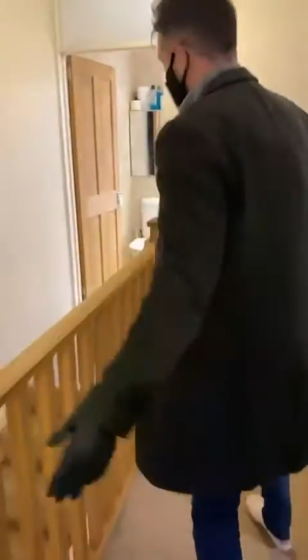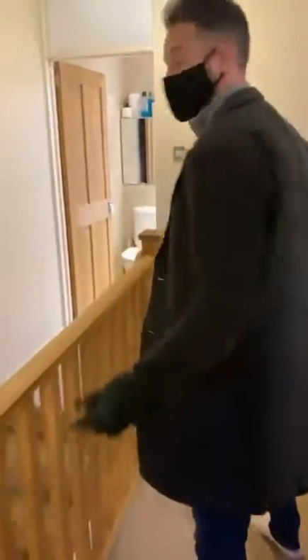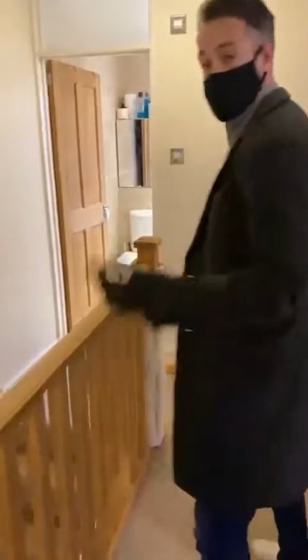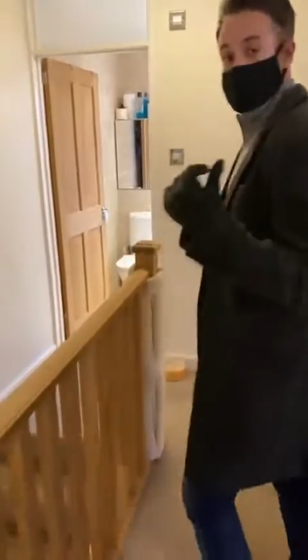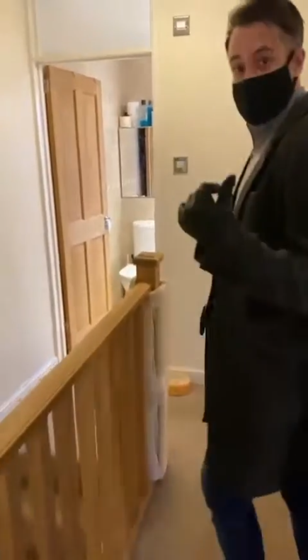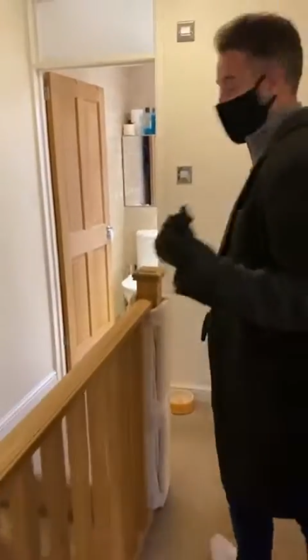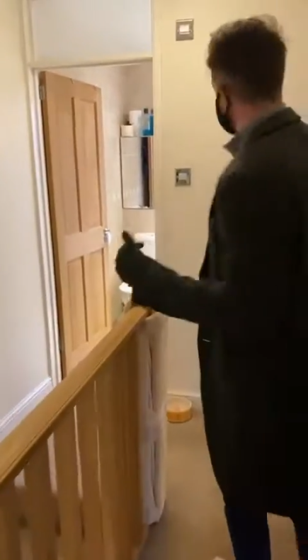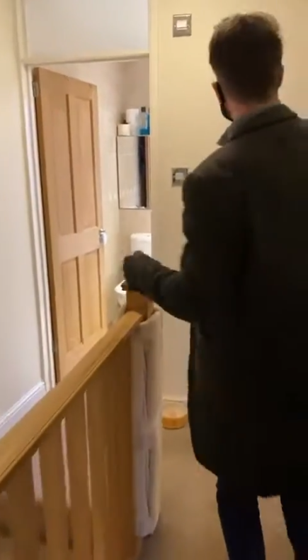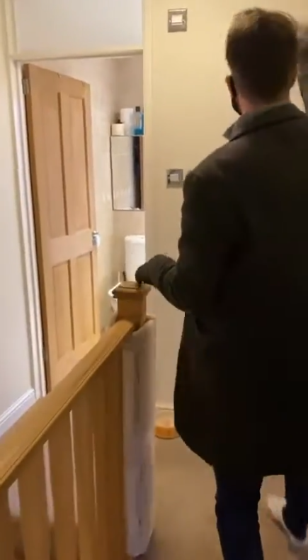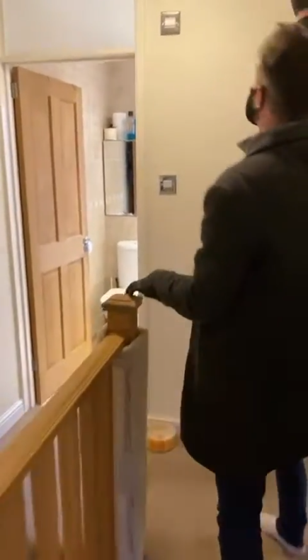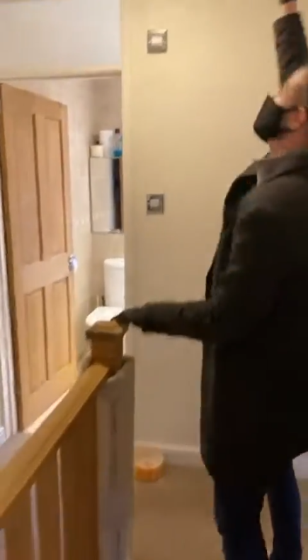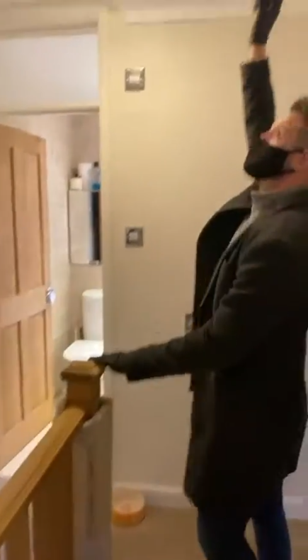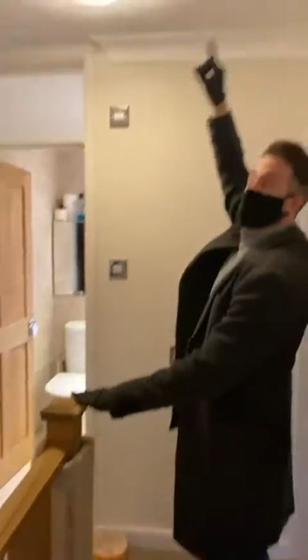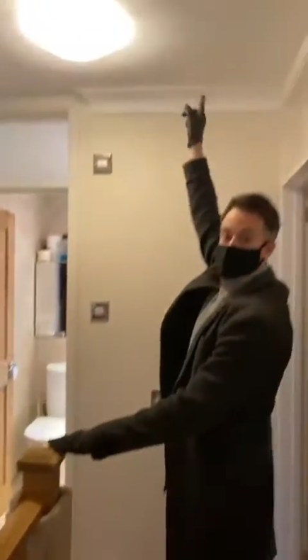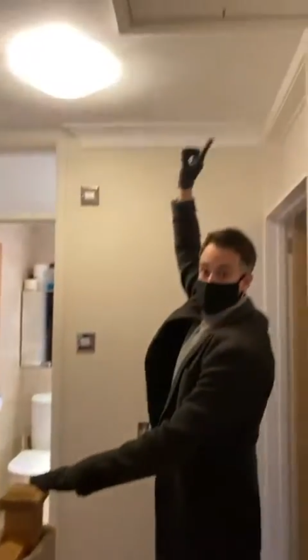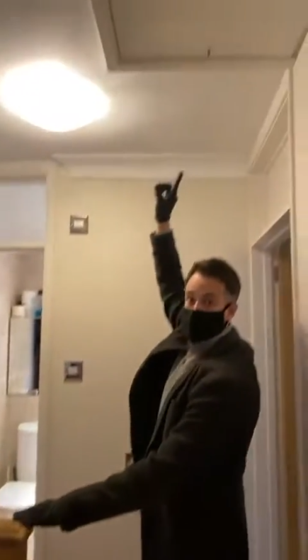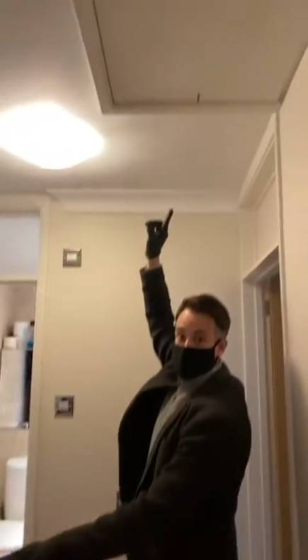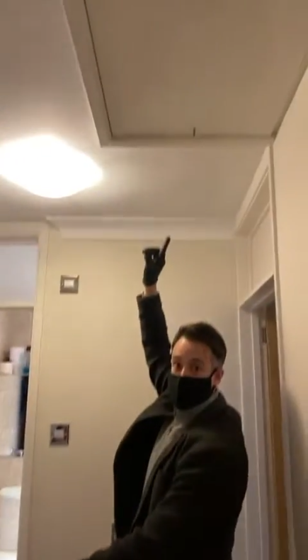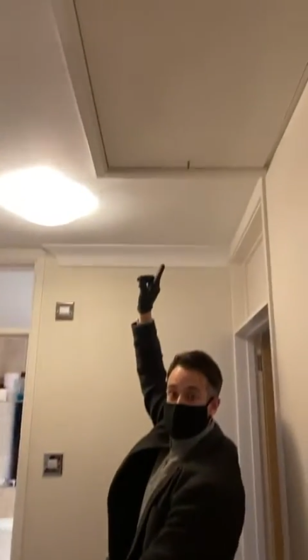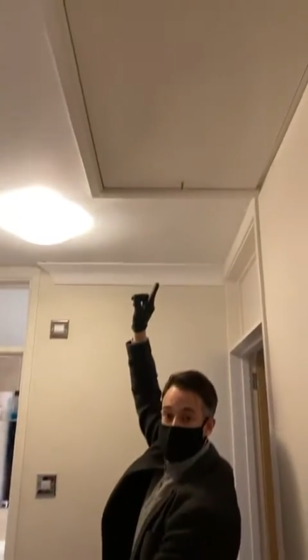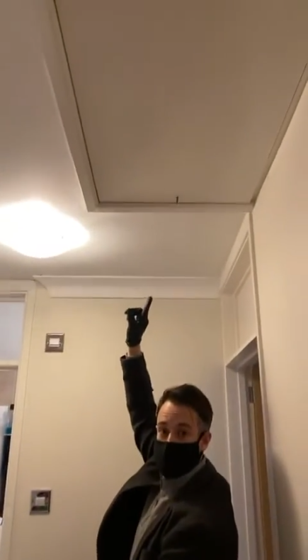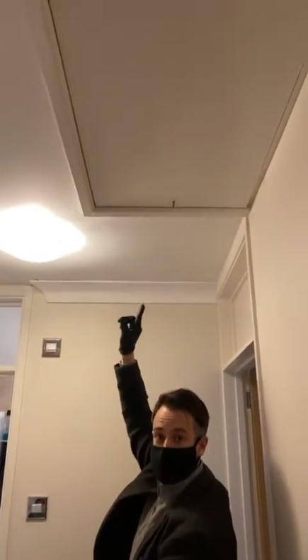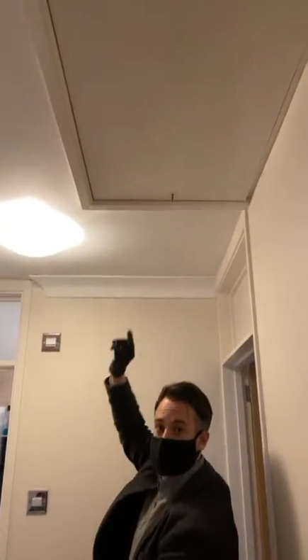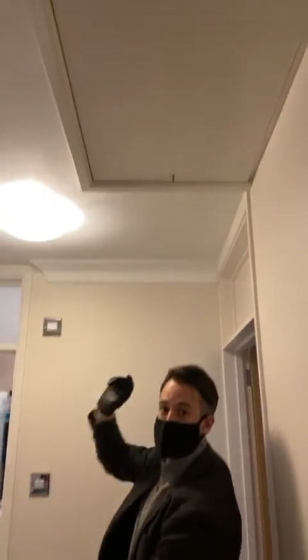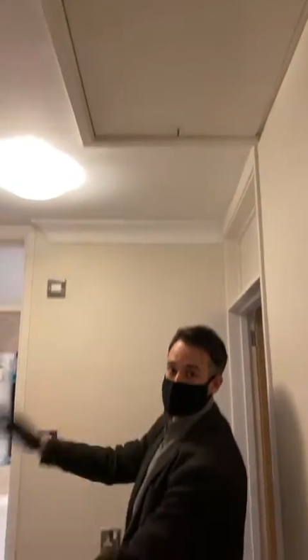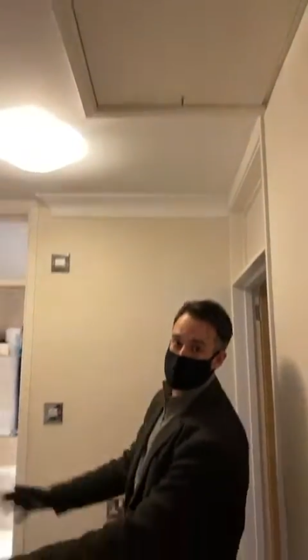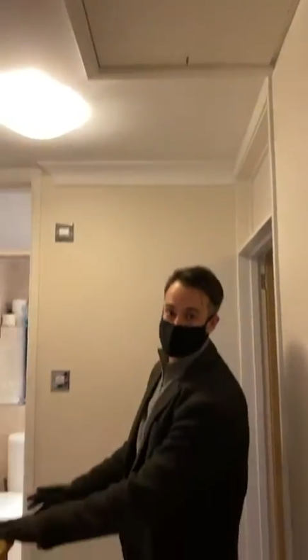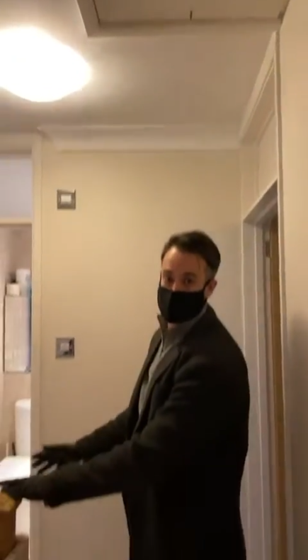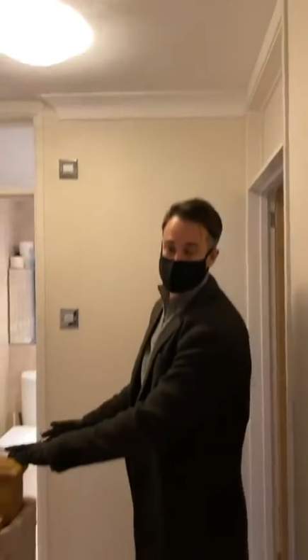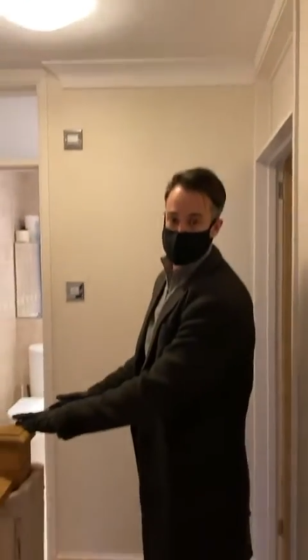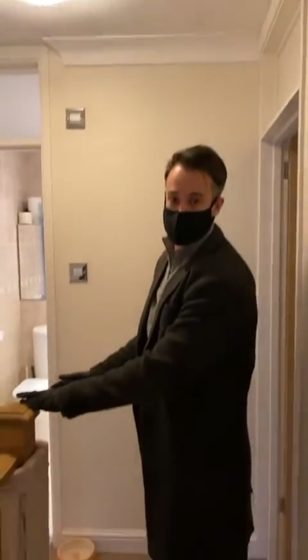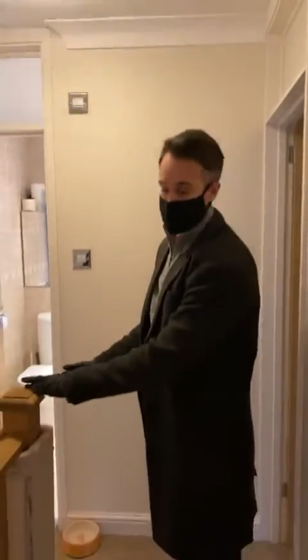Also, whilst we're here, the loft is boarded with plenty of space up there for storage as well.